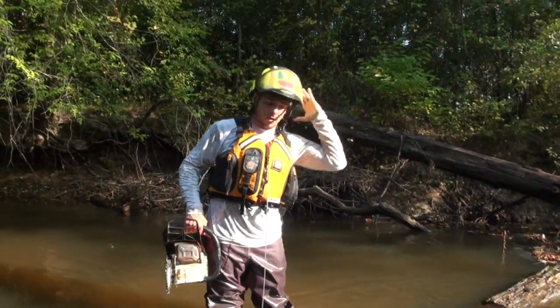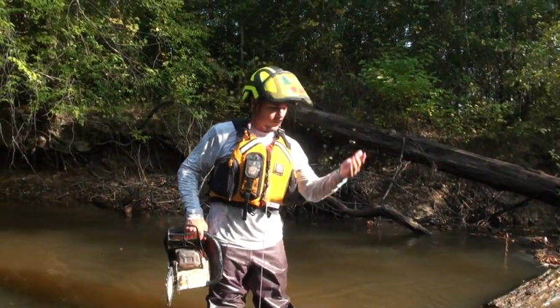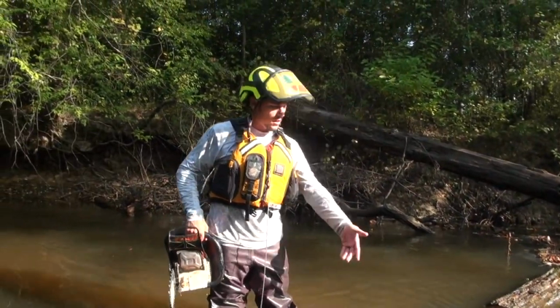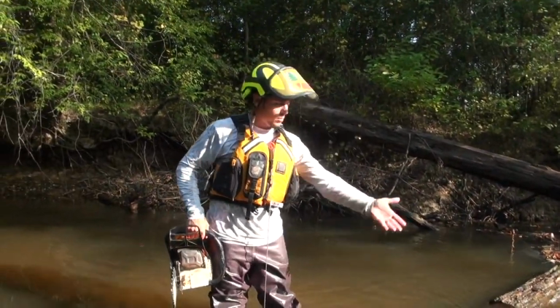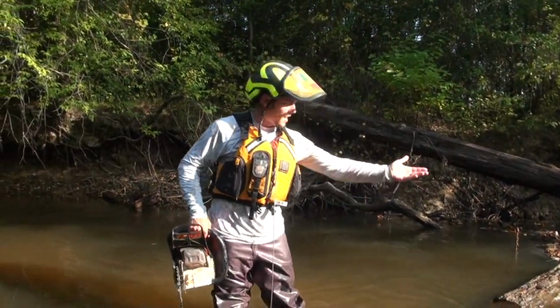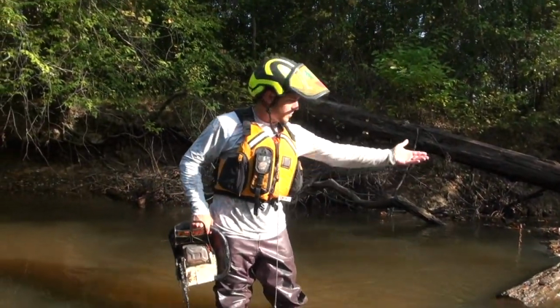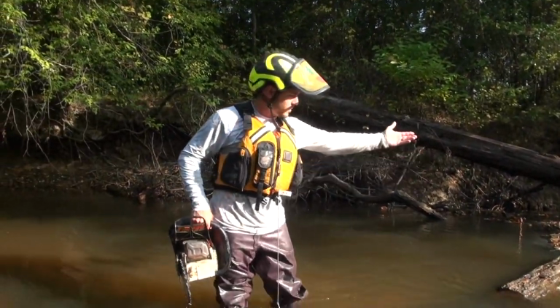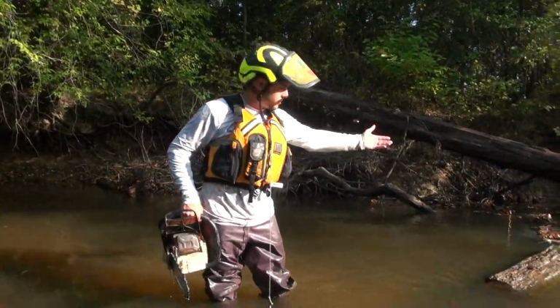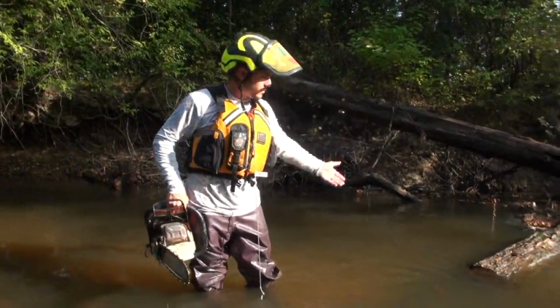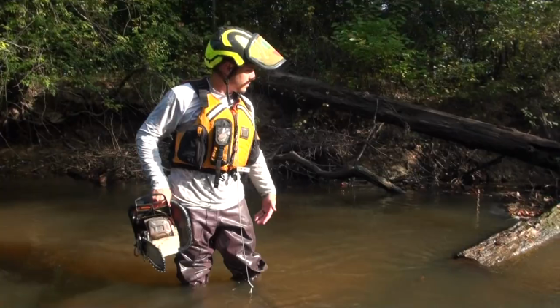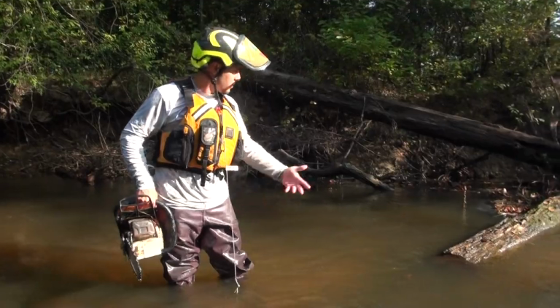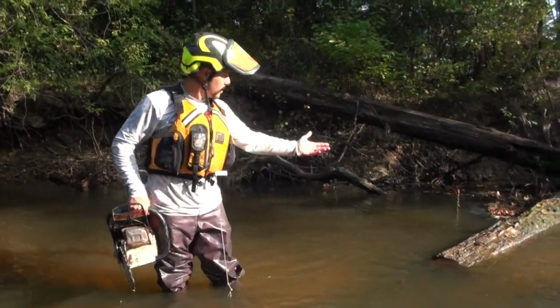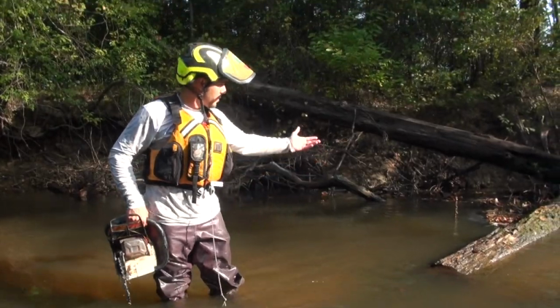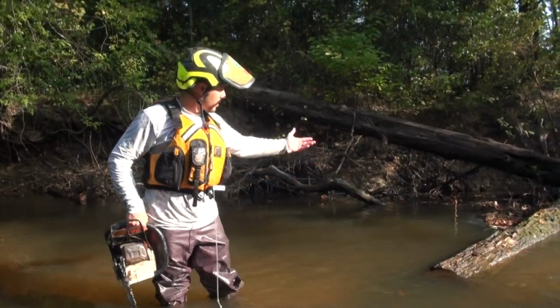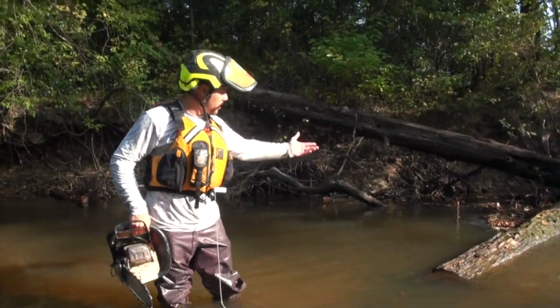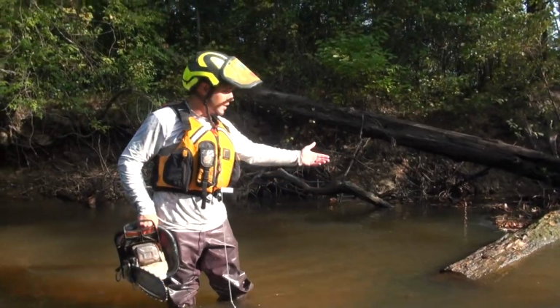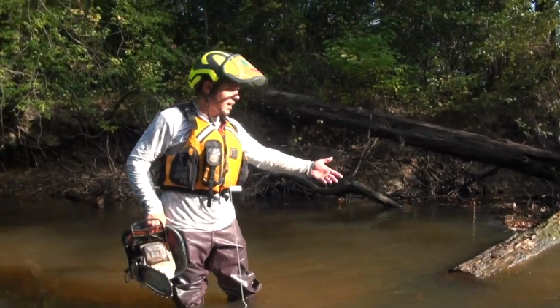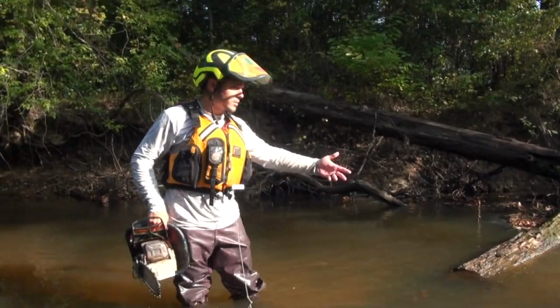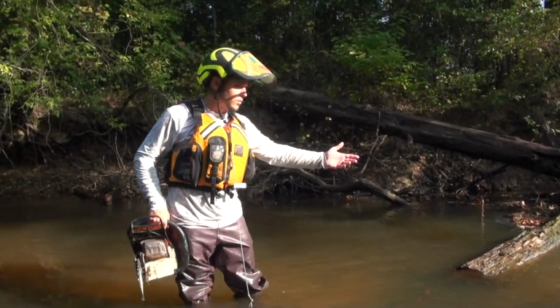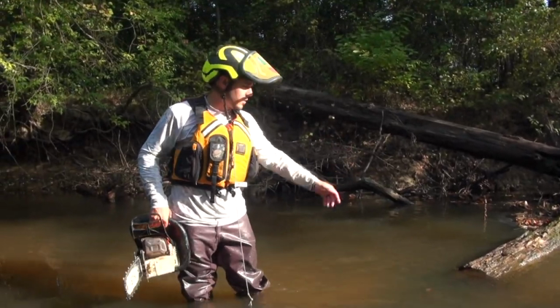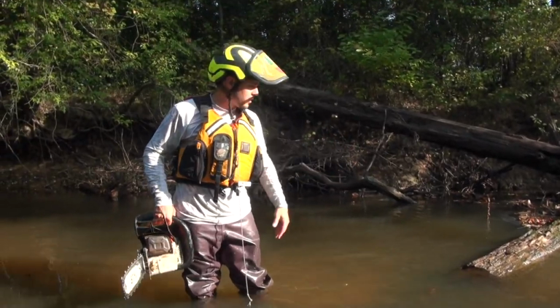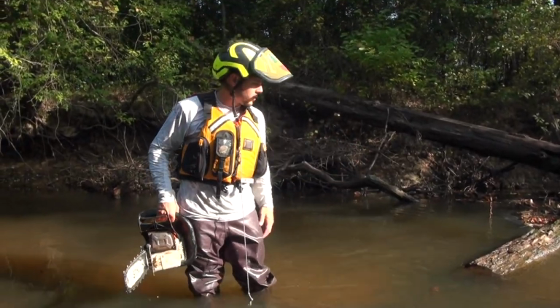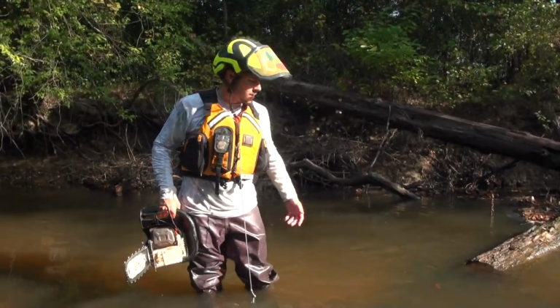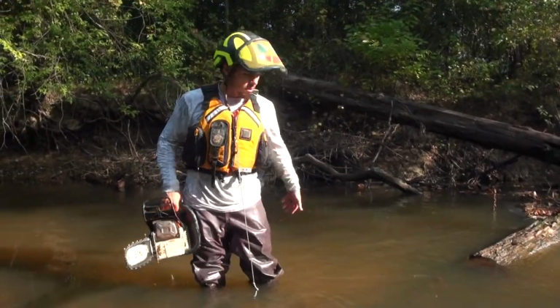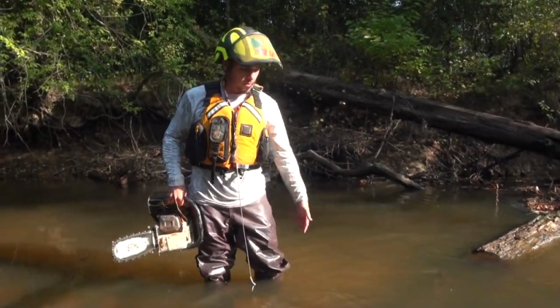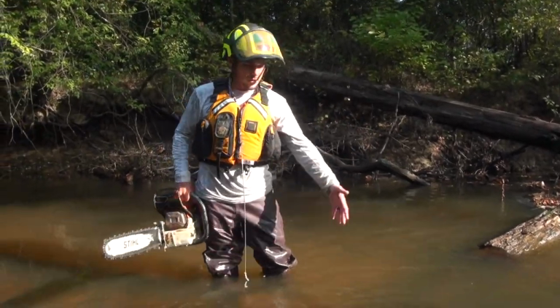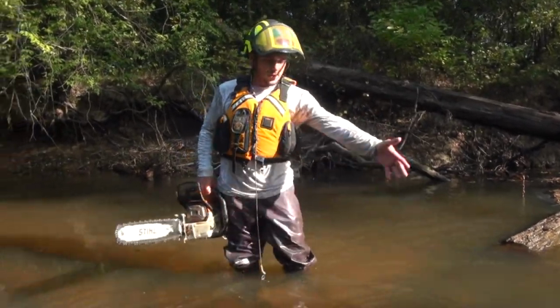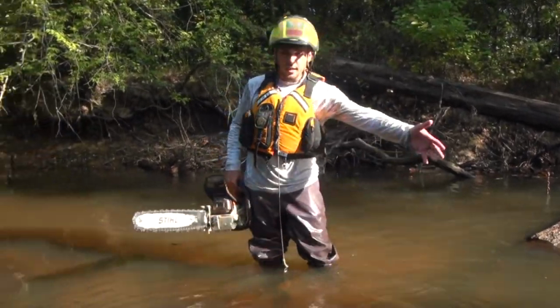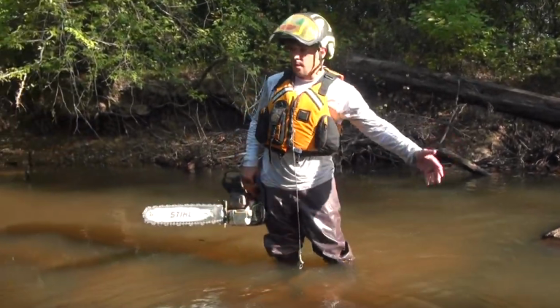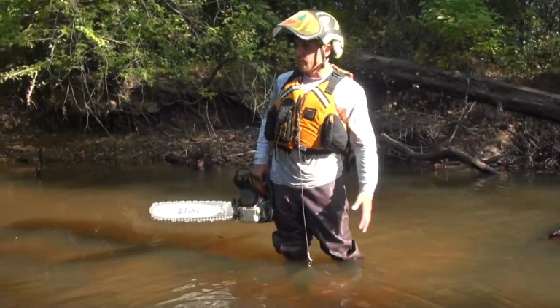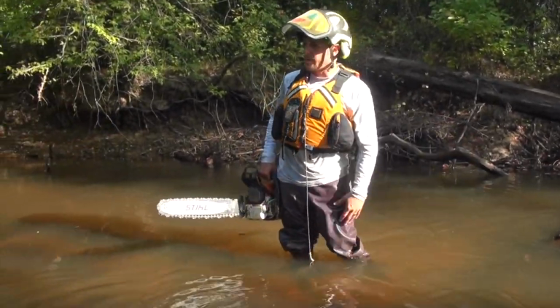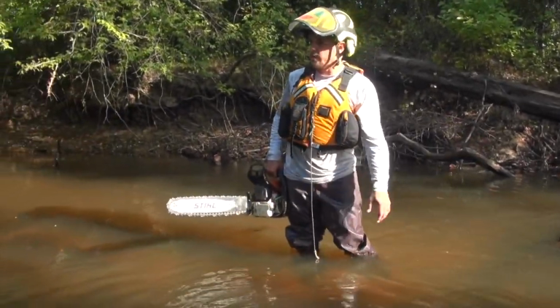Now we got a little path — we don't have to hook our kayaks over, we can just kind of come through here.